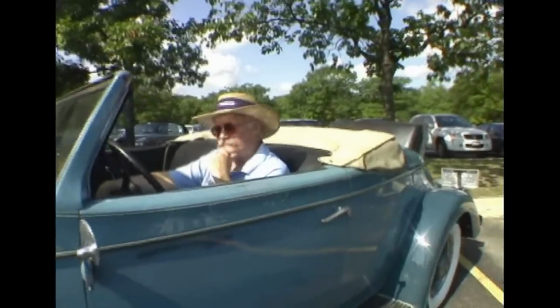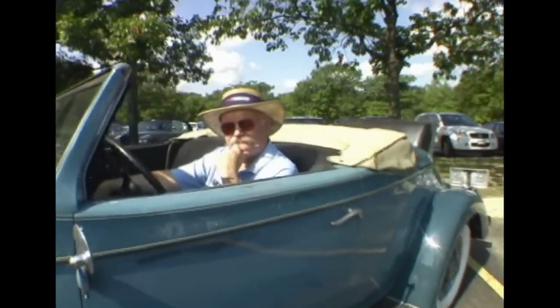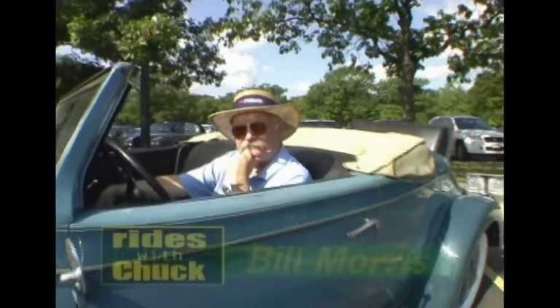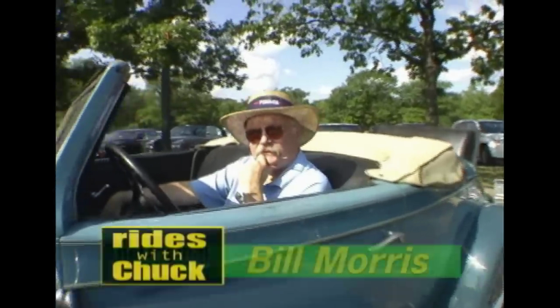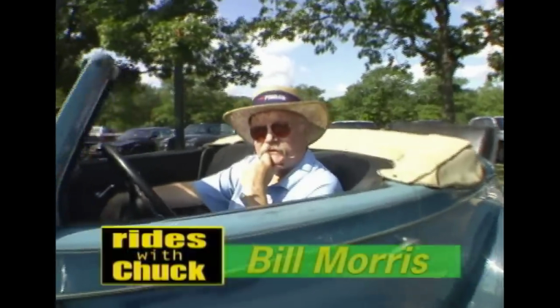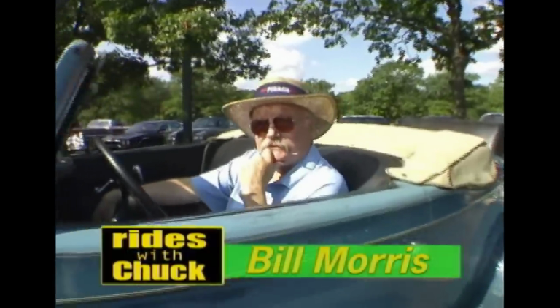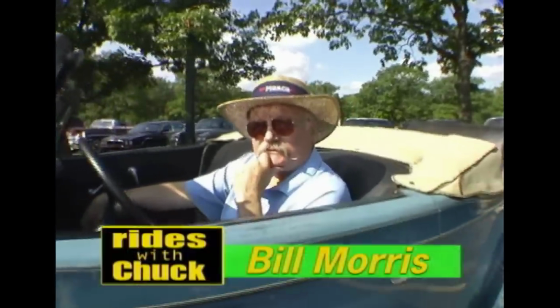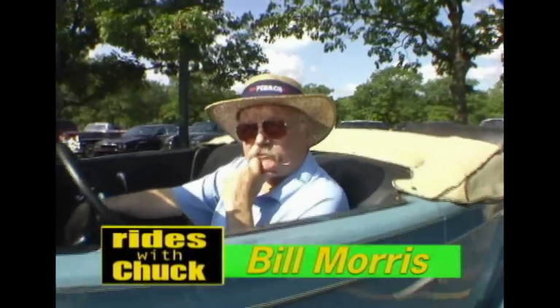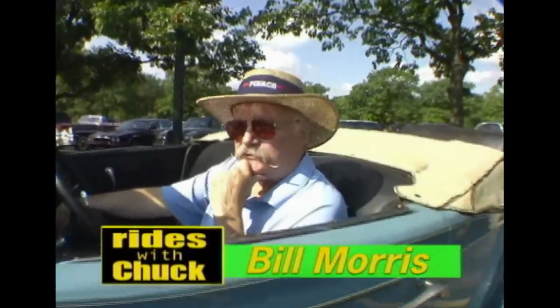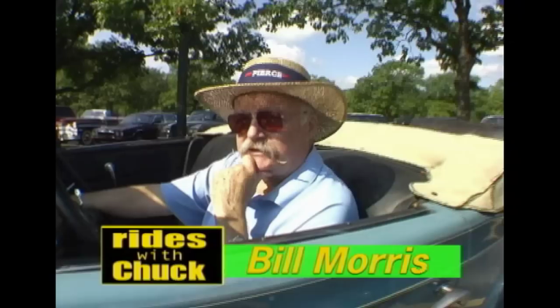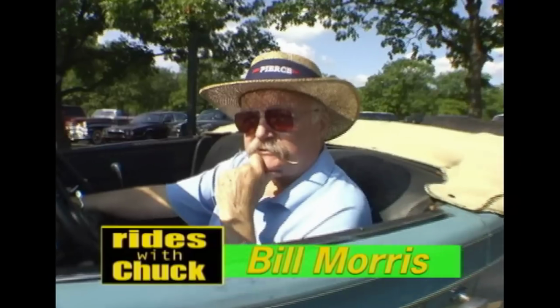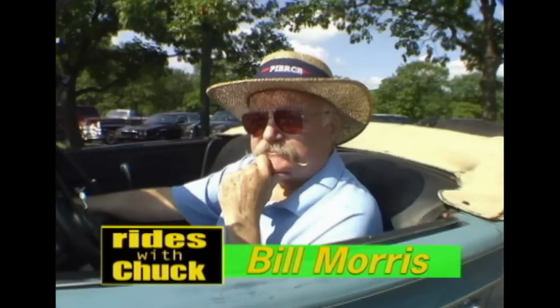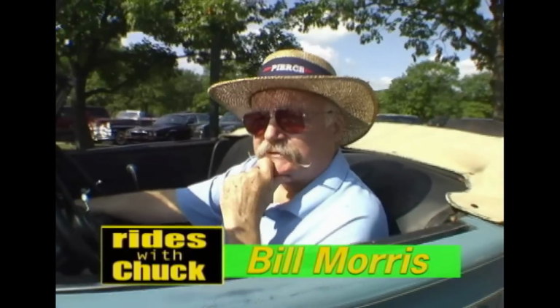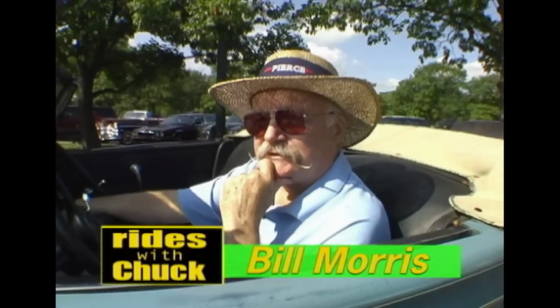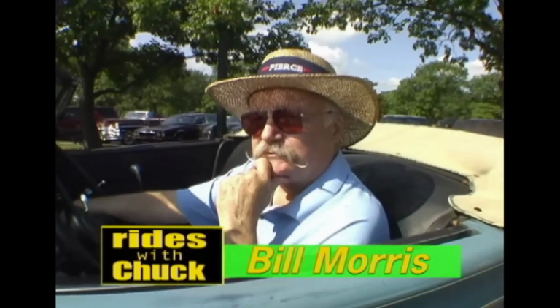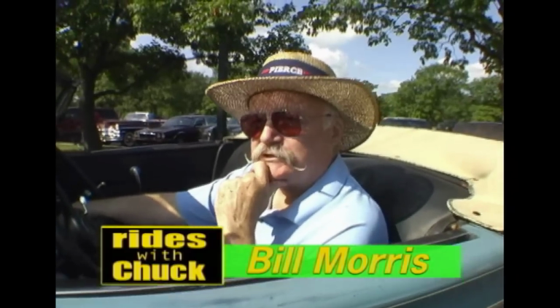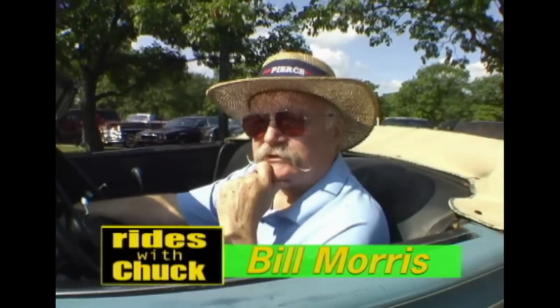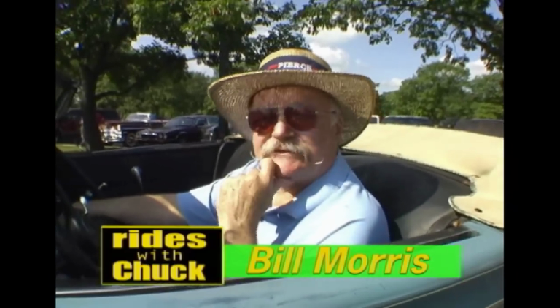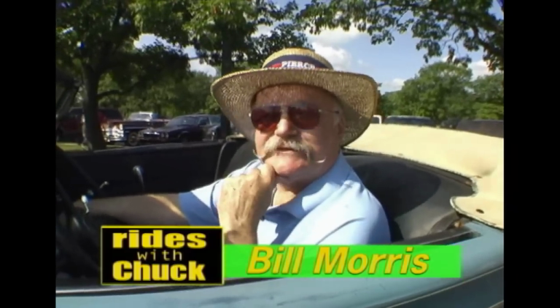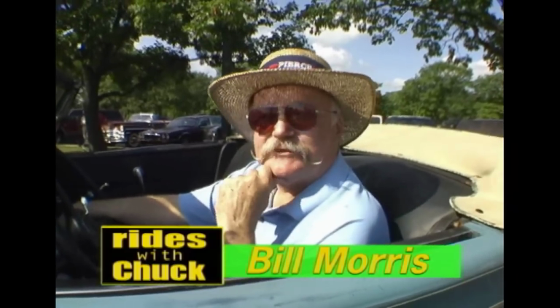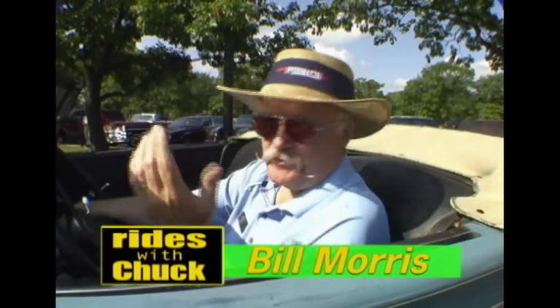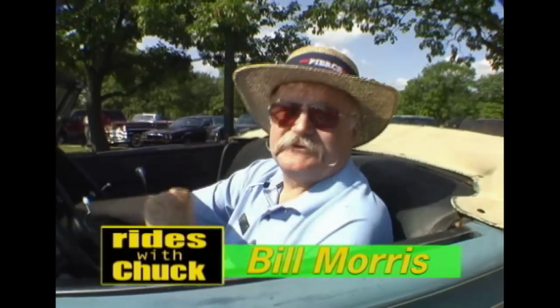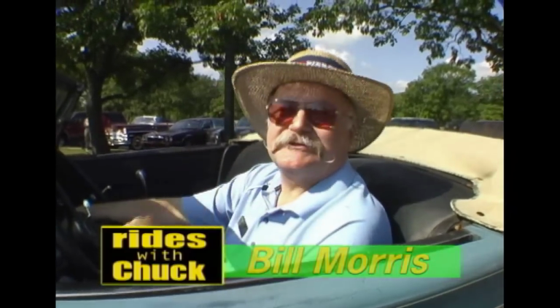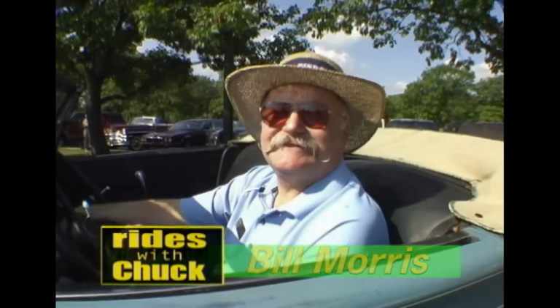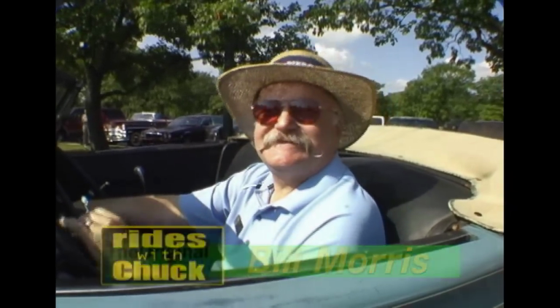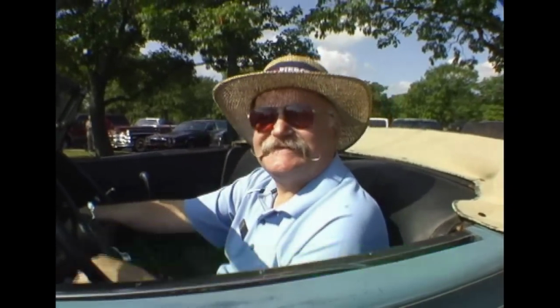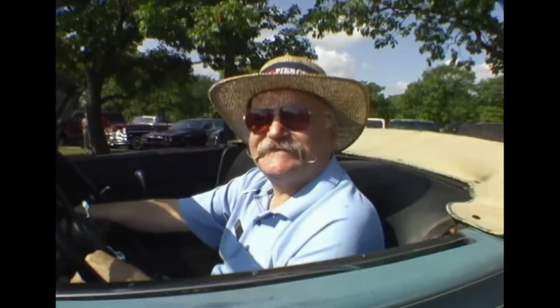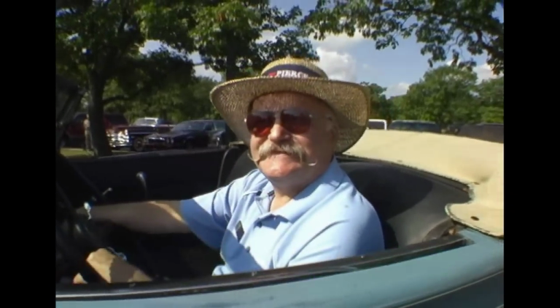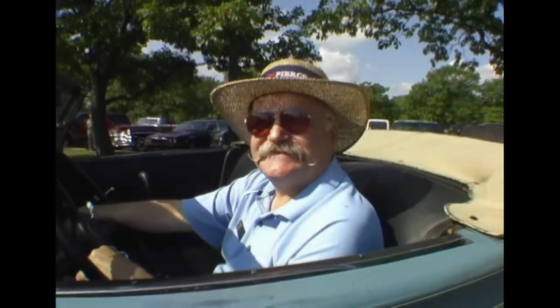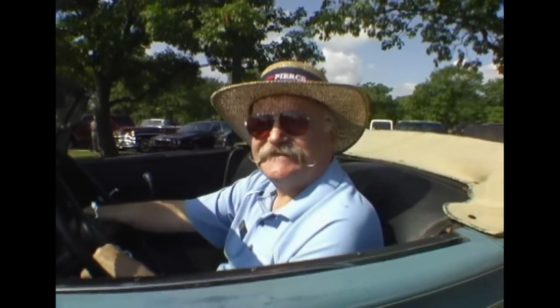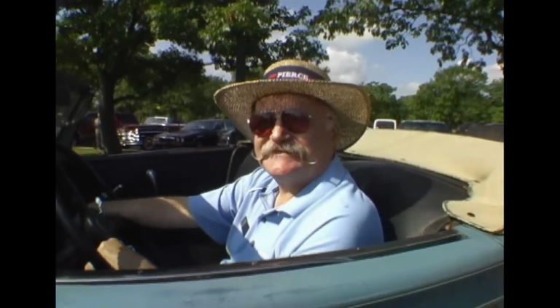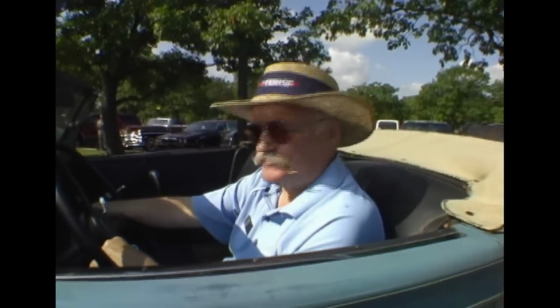Well, thanks for talking to us, Bill. Well, thank you. We enjoy it and we hope you enjoy it. Okay, thank you. Goodbye.